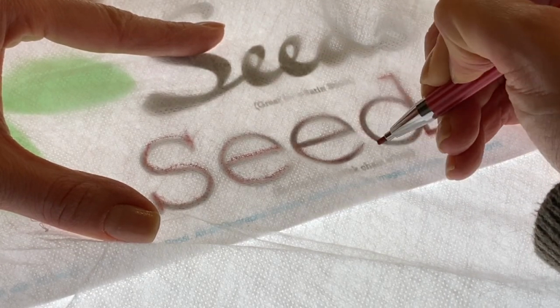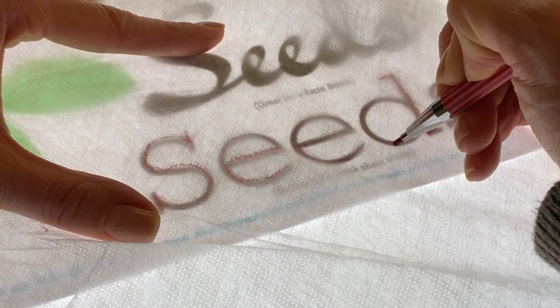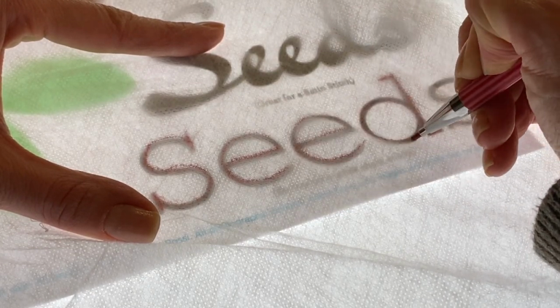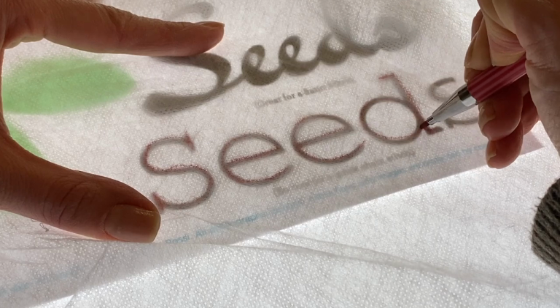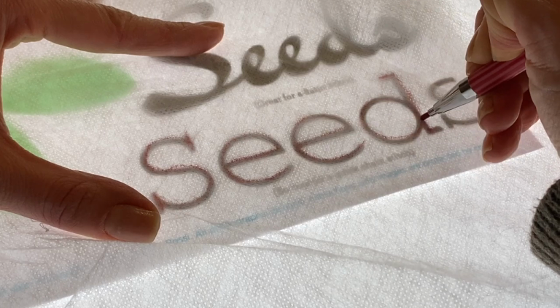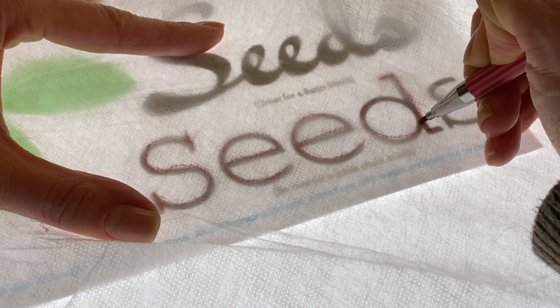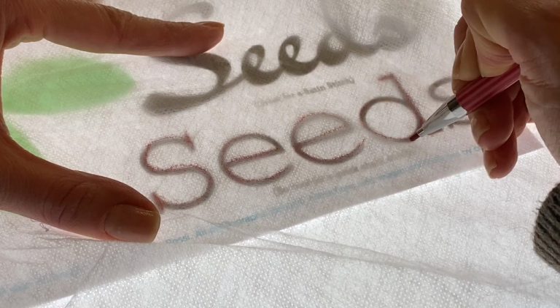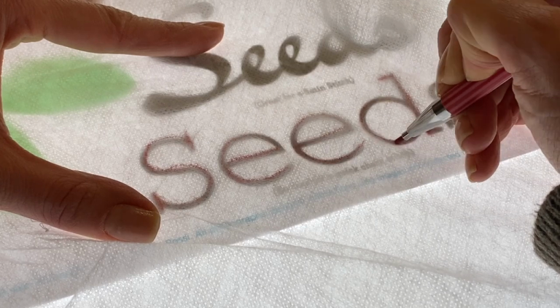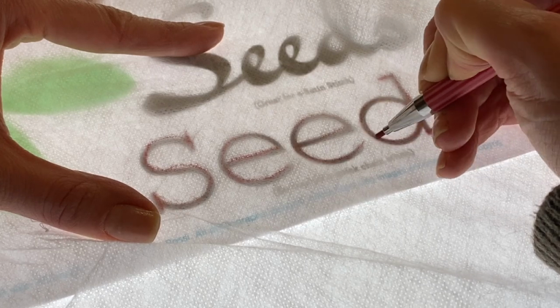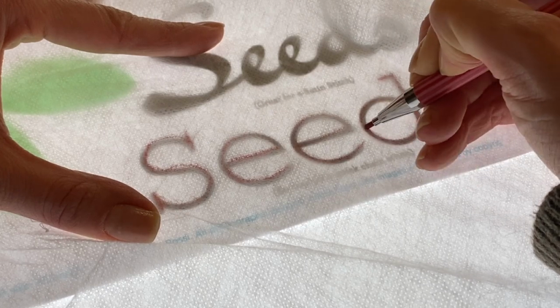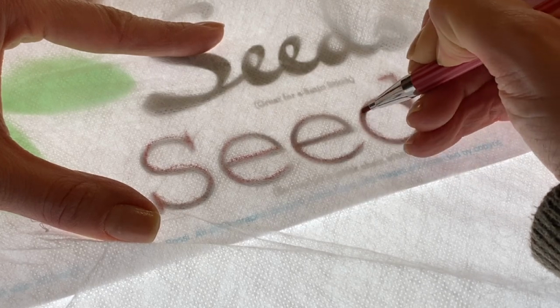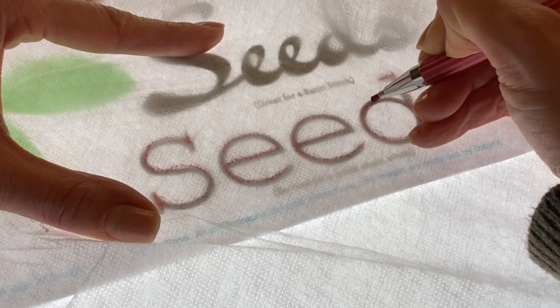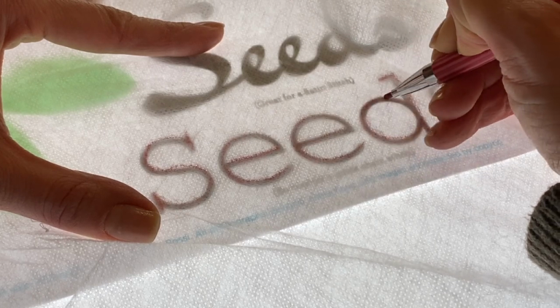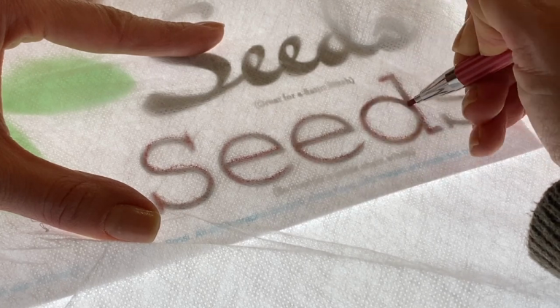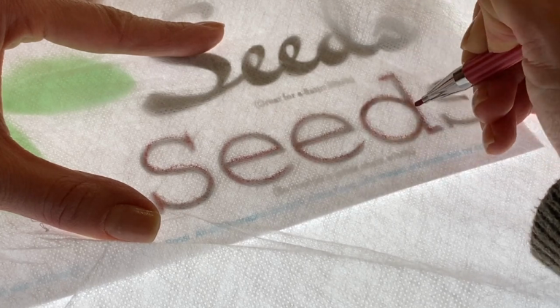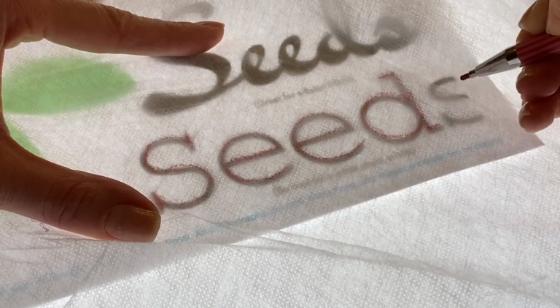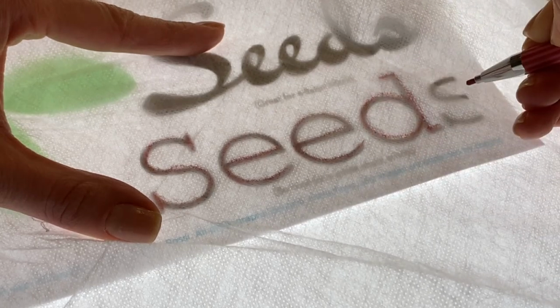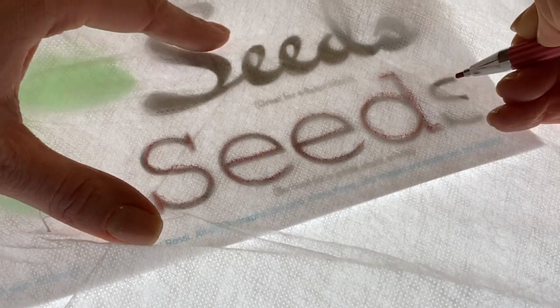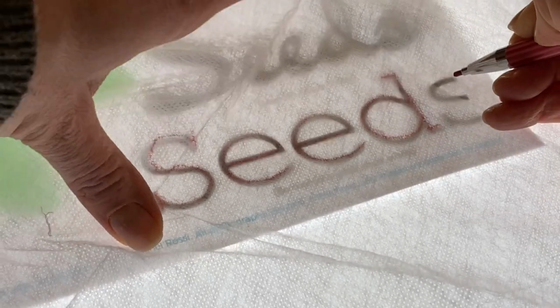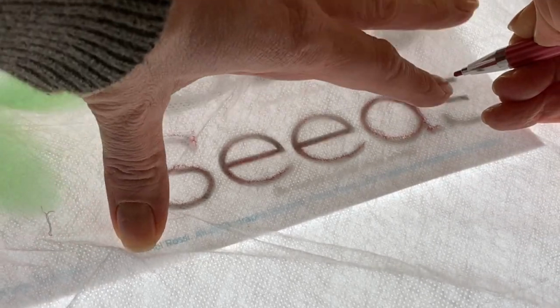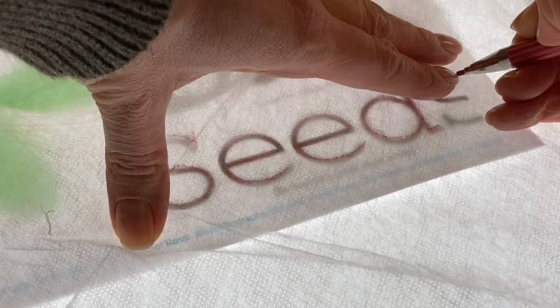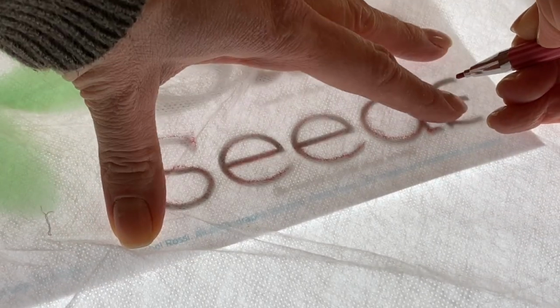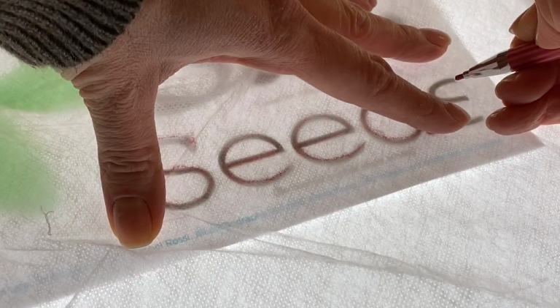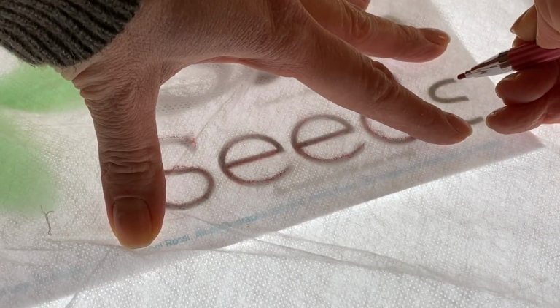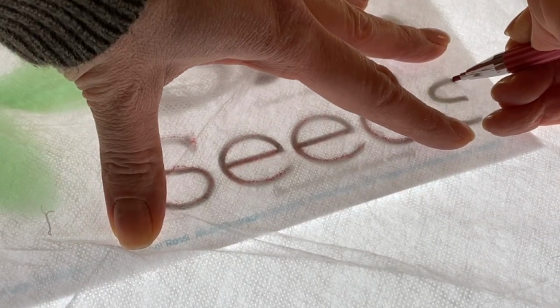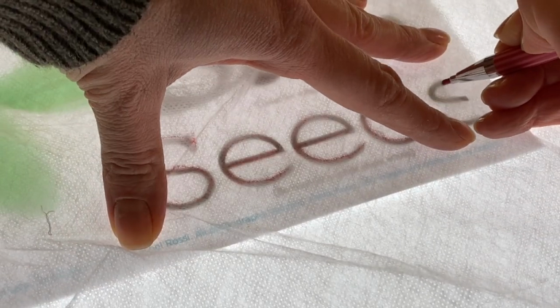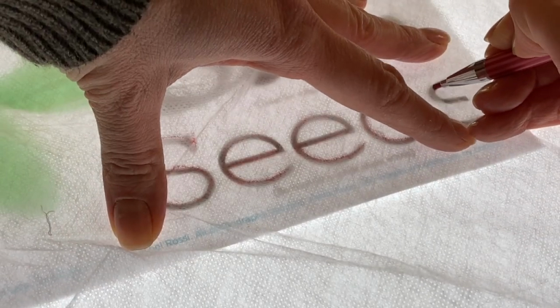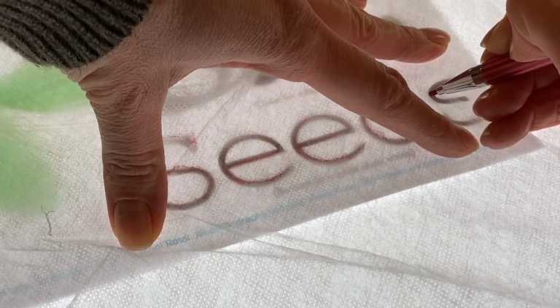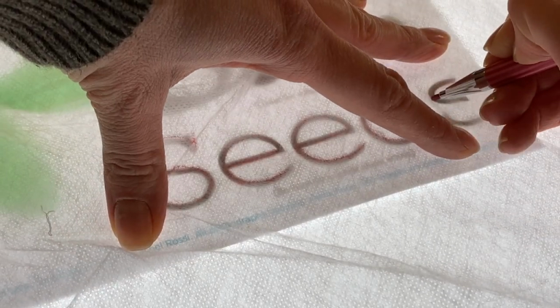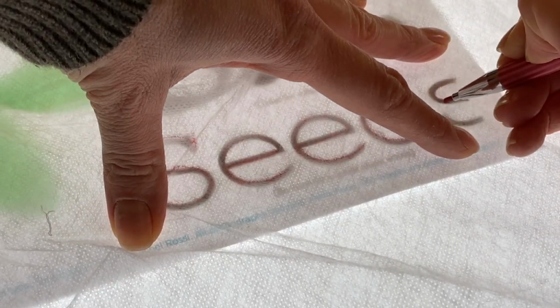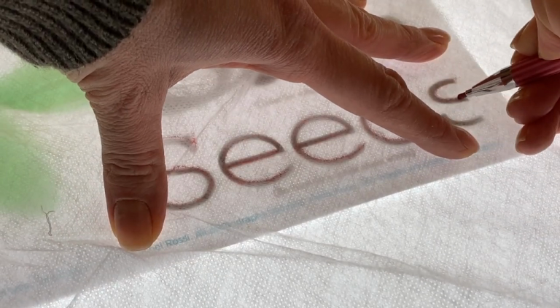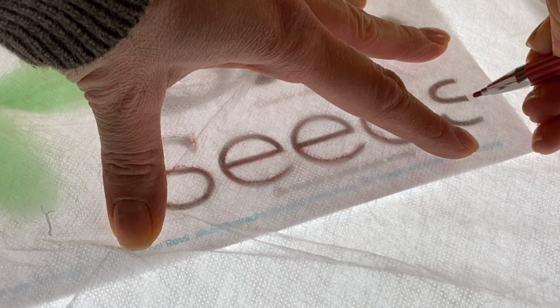I draw my design straight on top of this interfacing and then use it on top of my fabric, as you'll see — and then it washes out after I'm finished with it. First, you're going to just trace your design onto the interfacing and get it like you like.